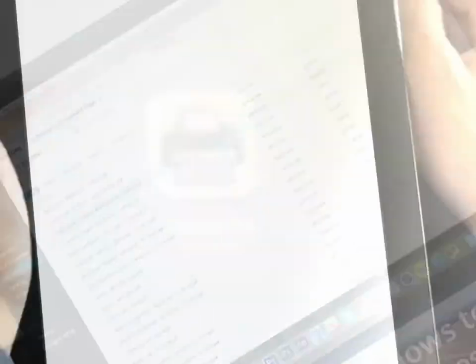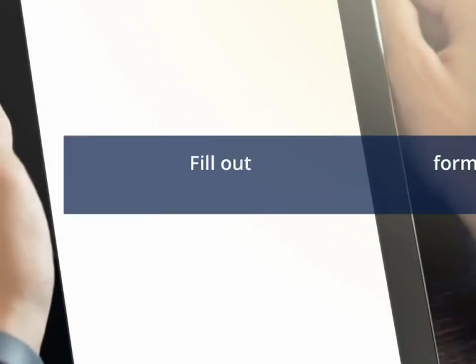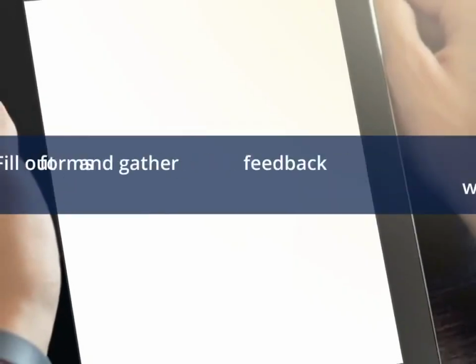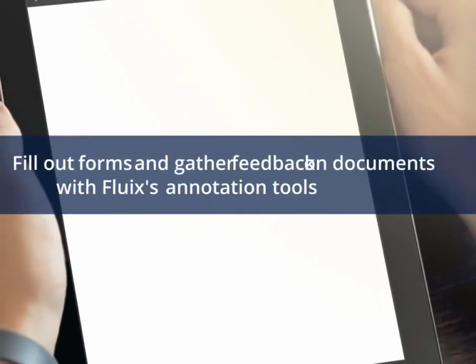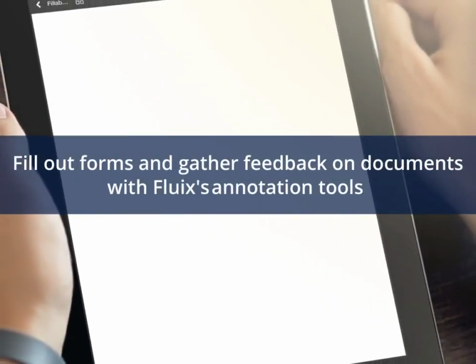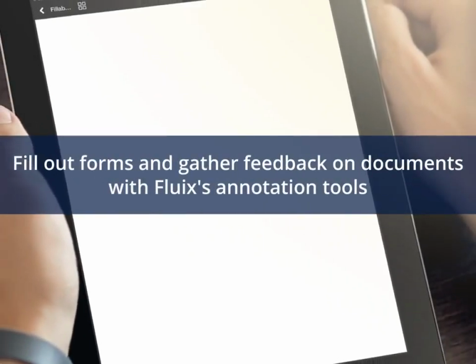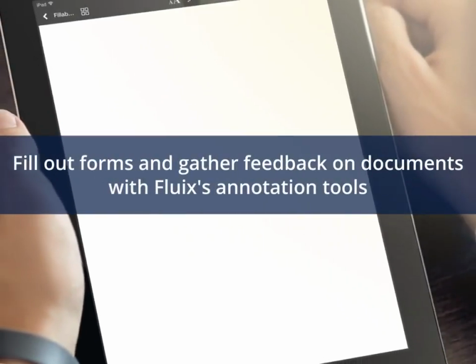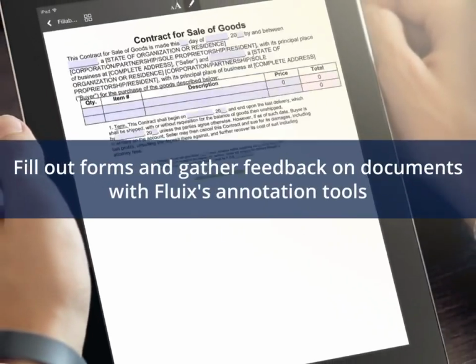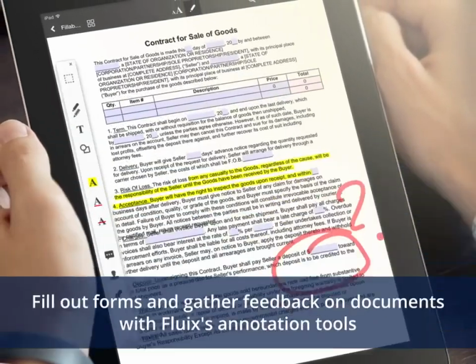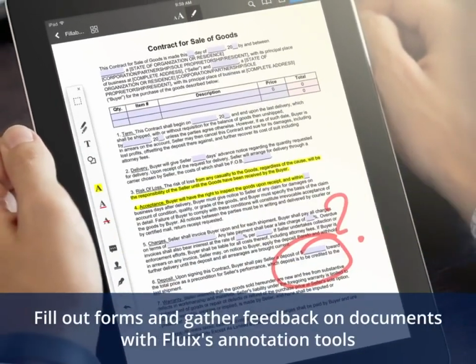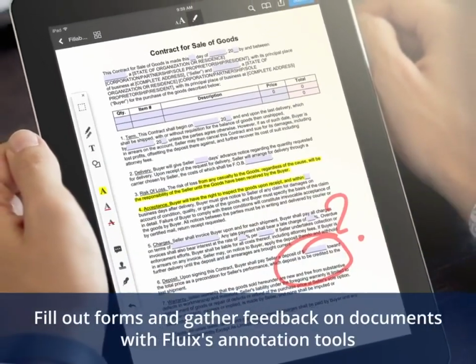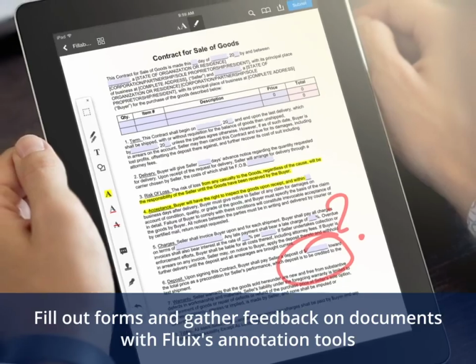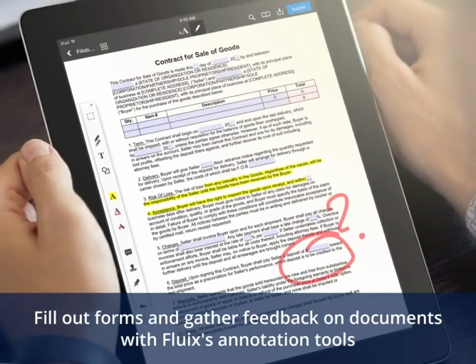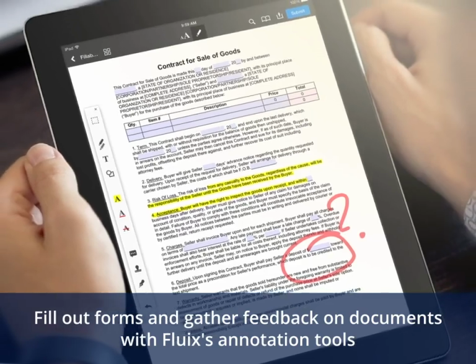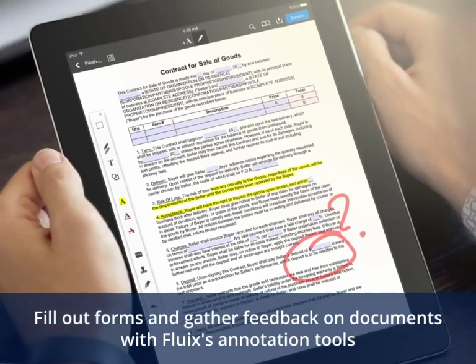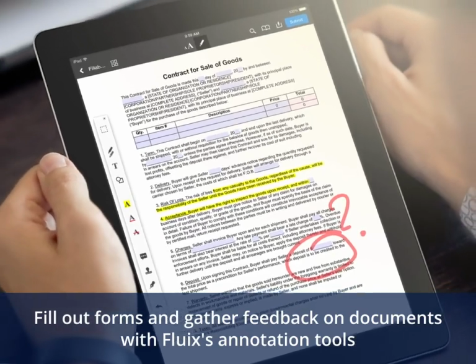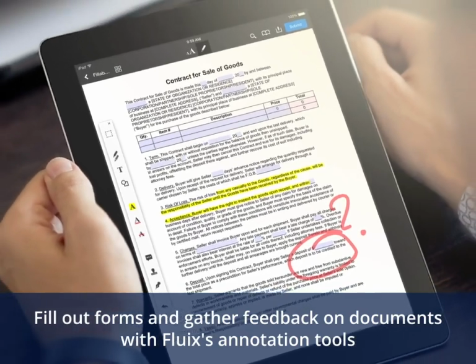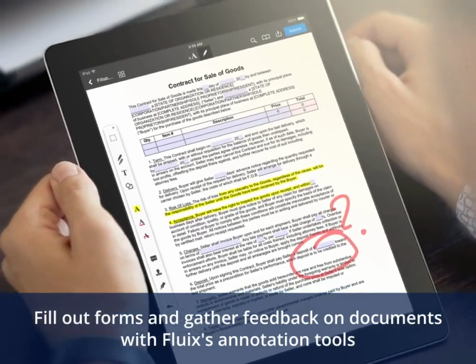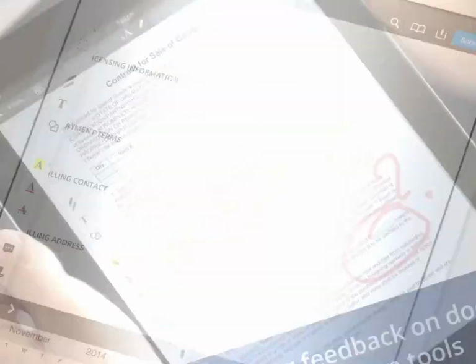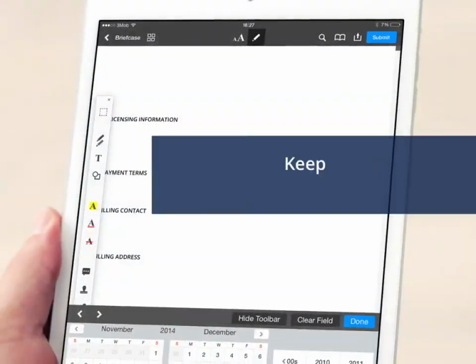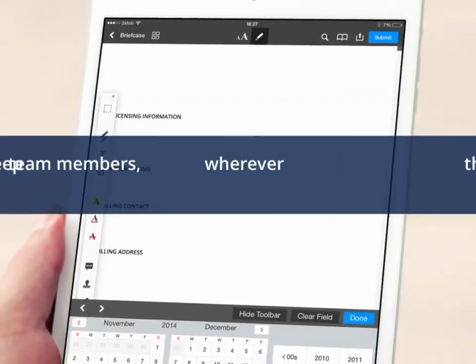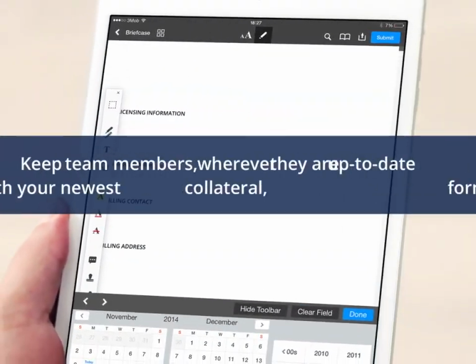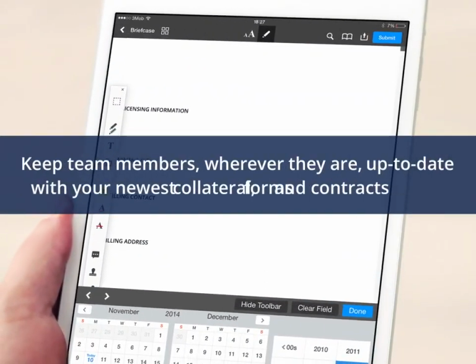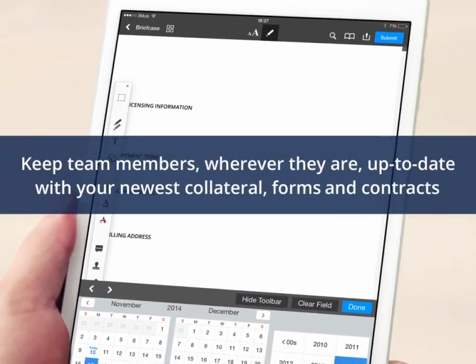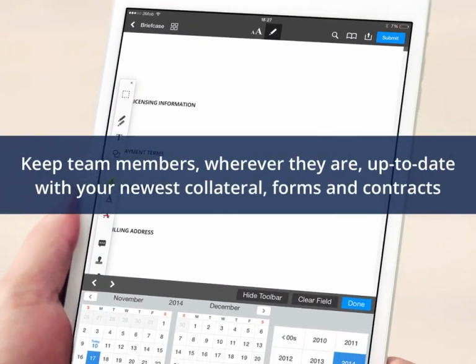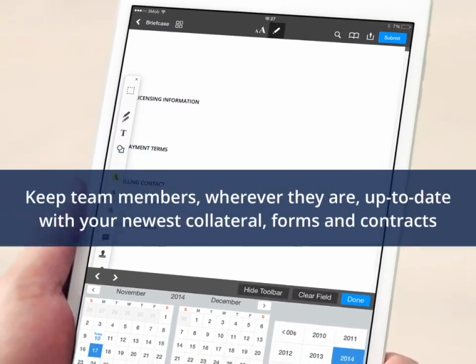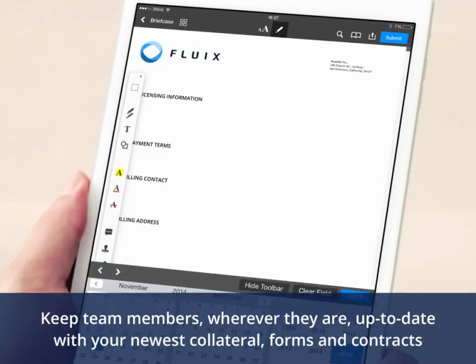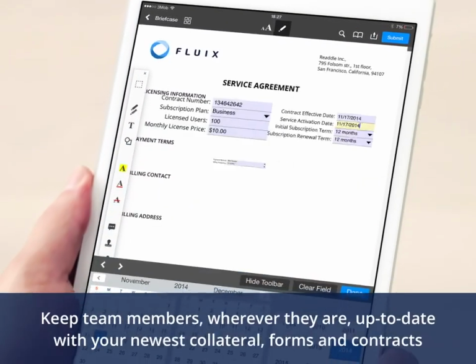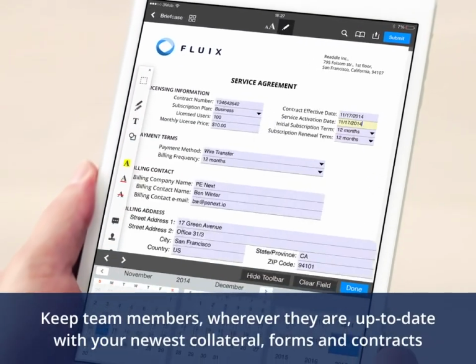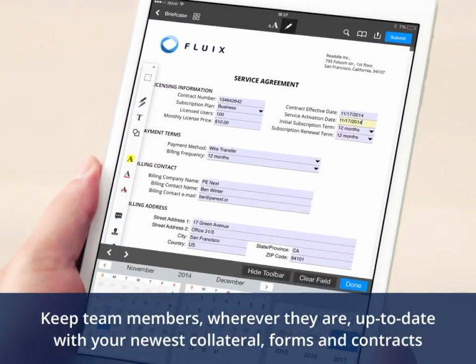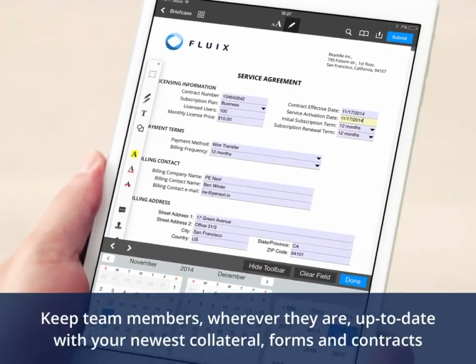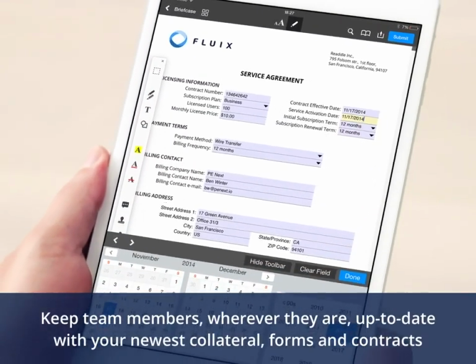You can fill out forms and gather feedback using a variety of annotation tools. Your team will always be up to date with the latest templates and contracts.